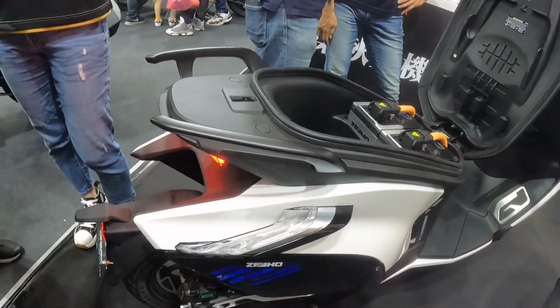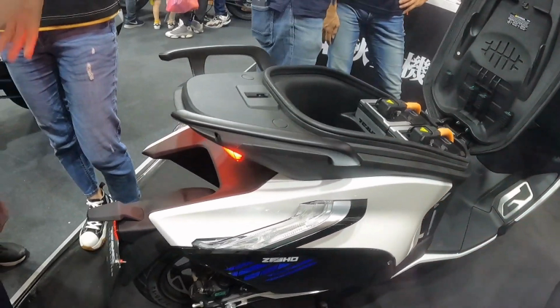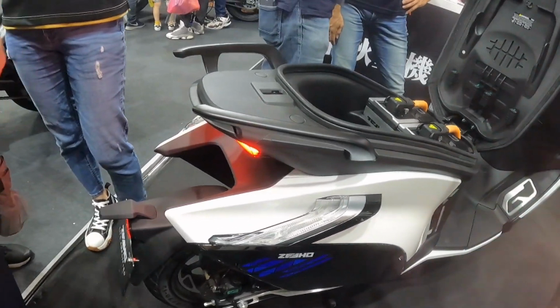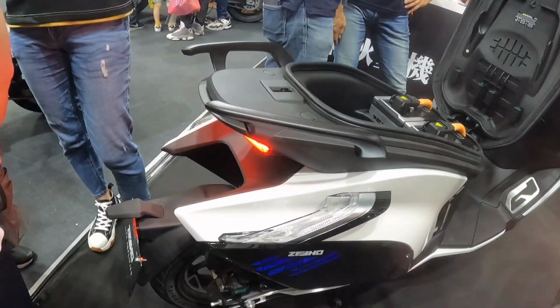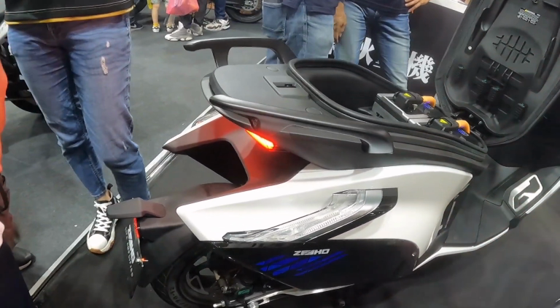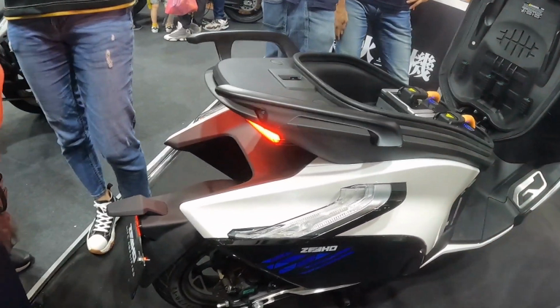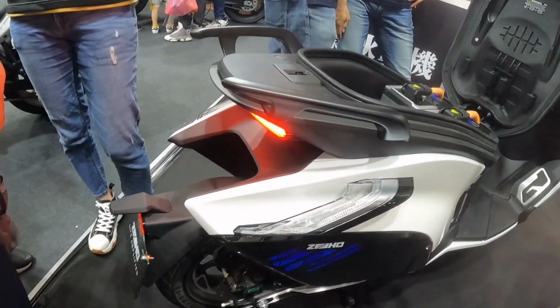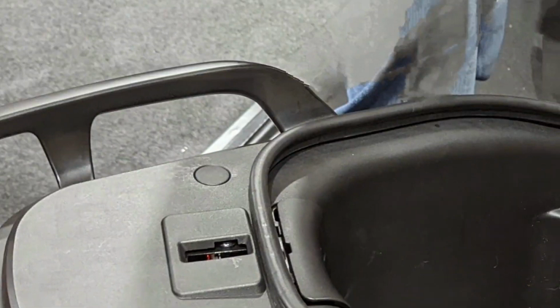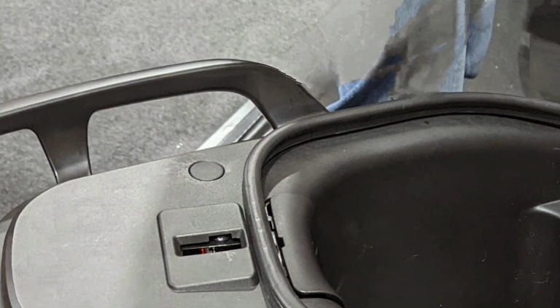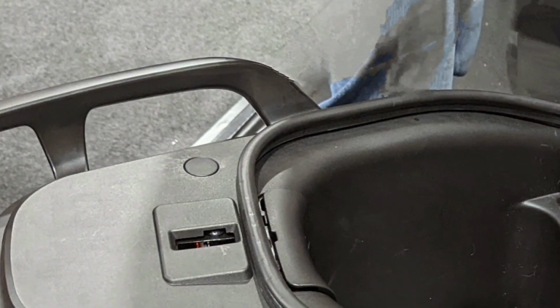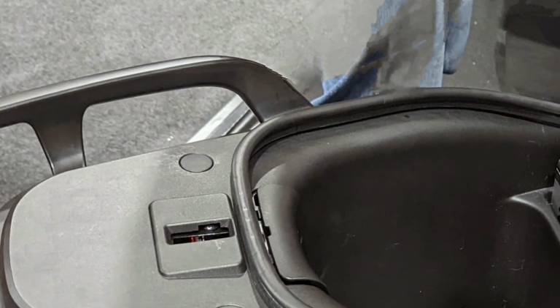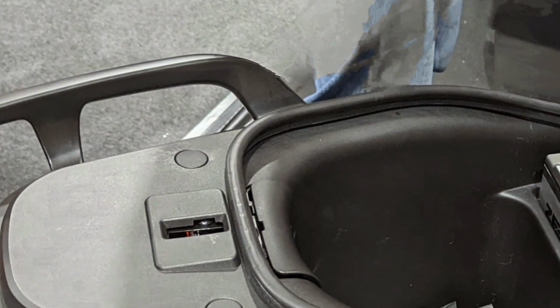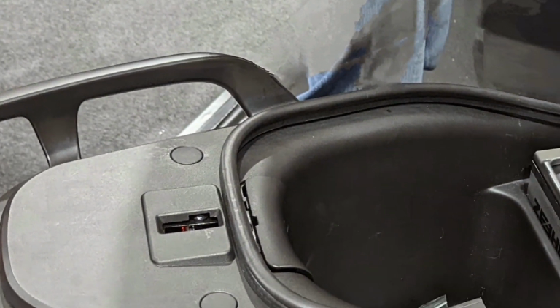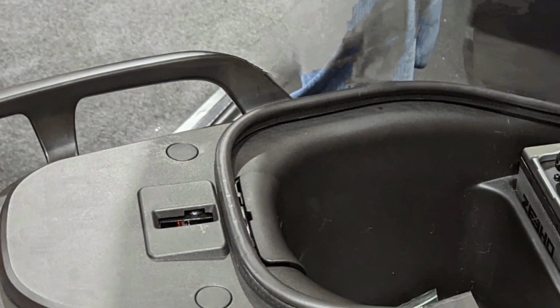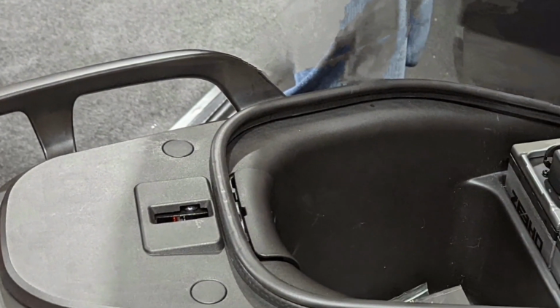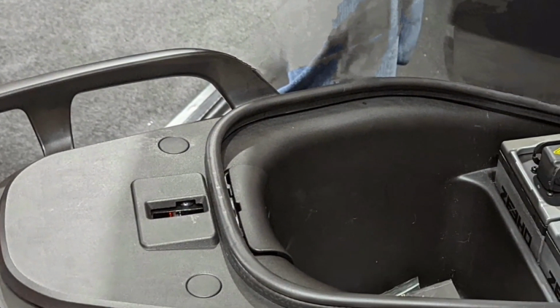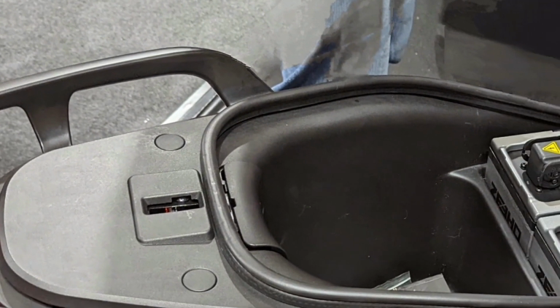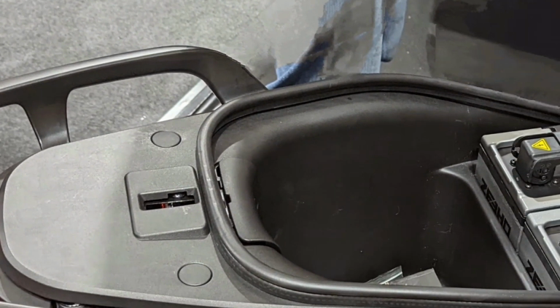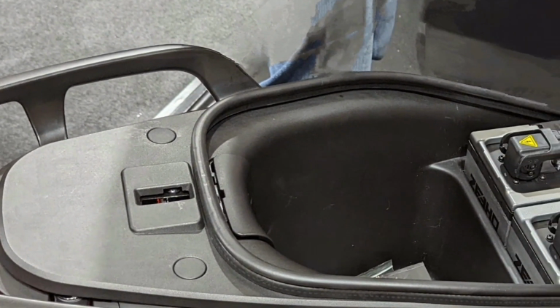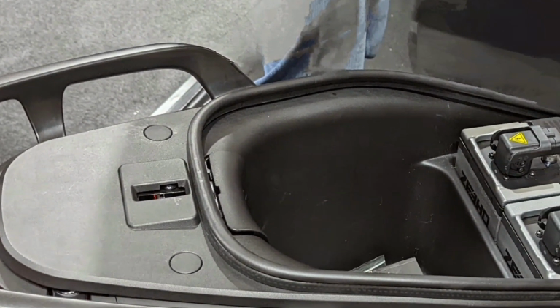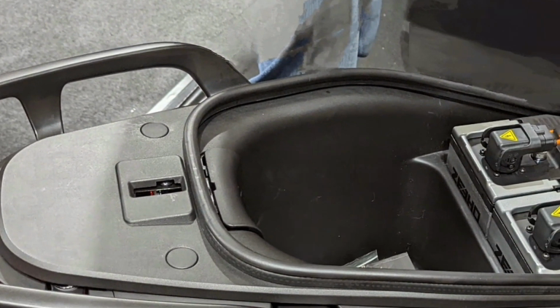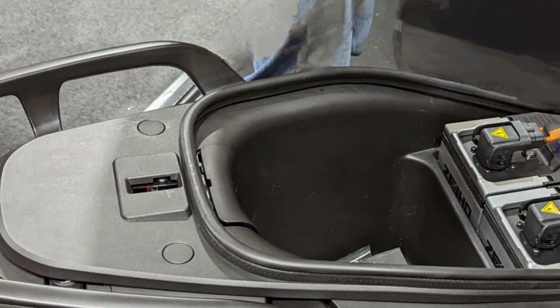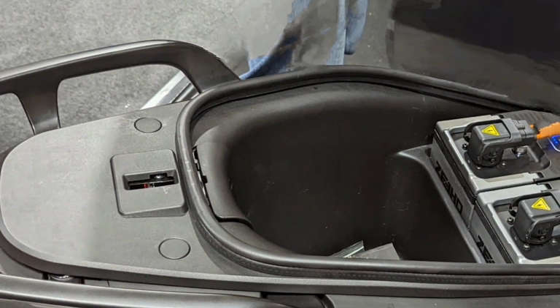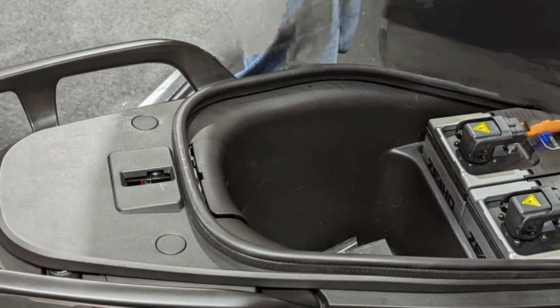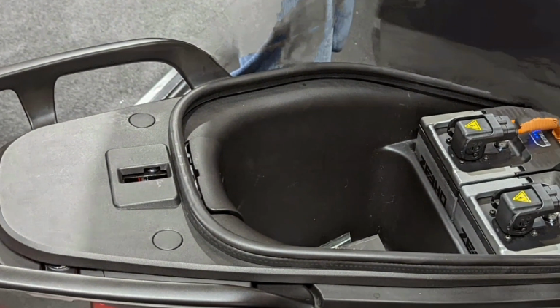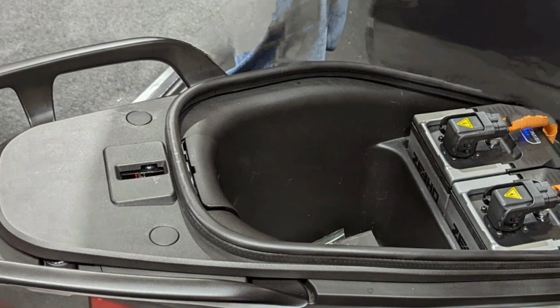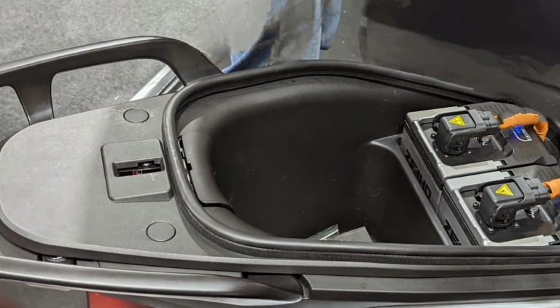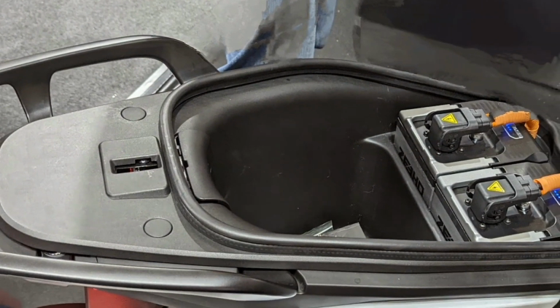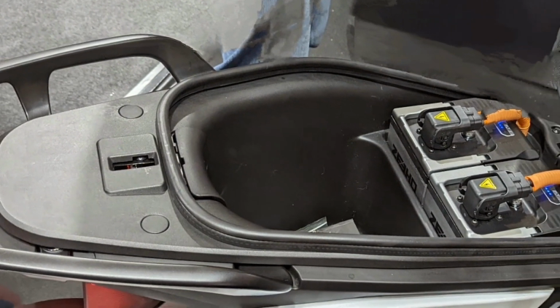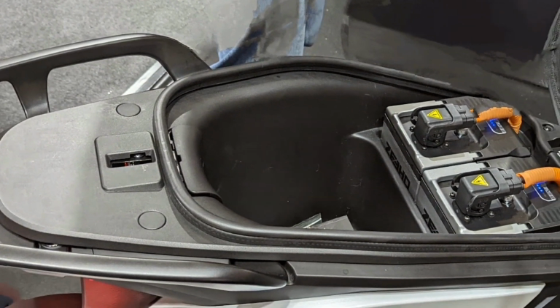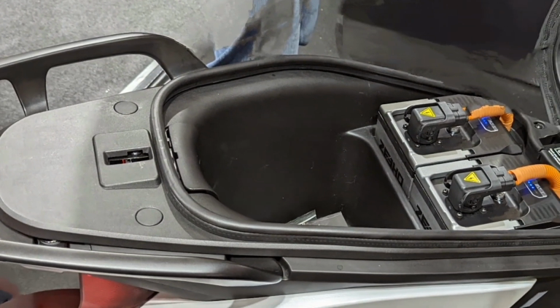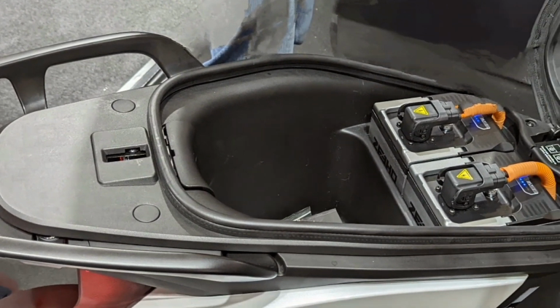The storage space behind the battery is limited and can only fit a three-quarter helmet.